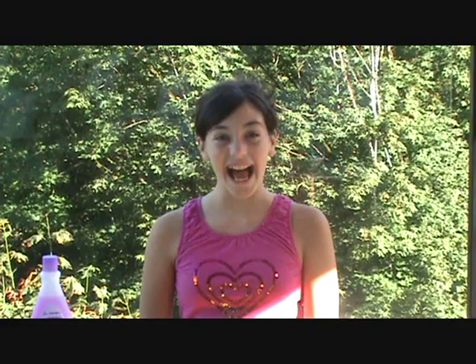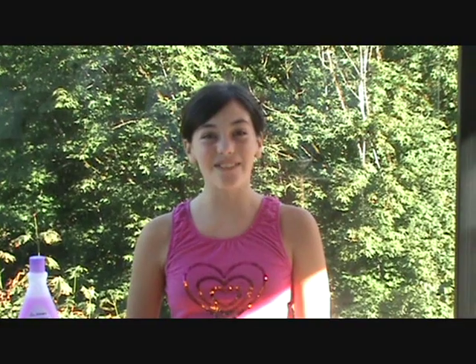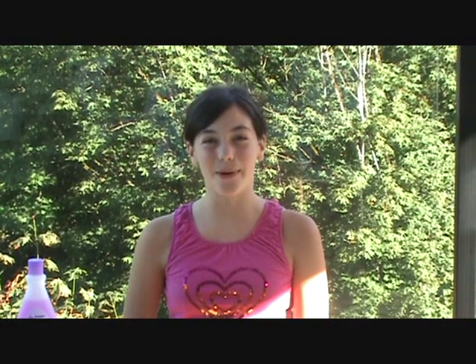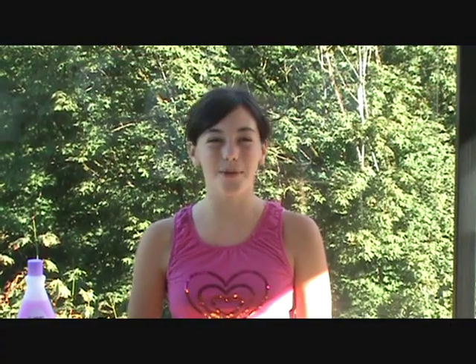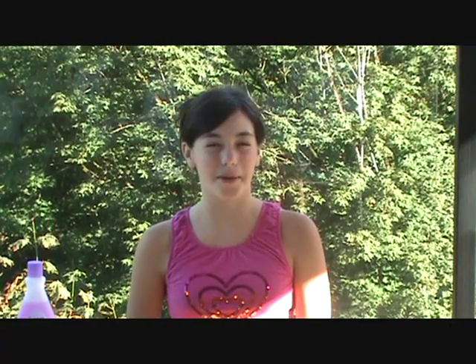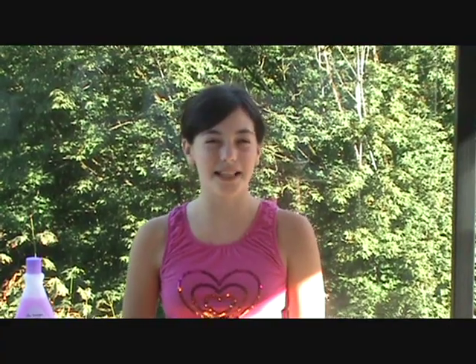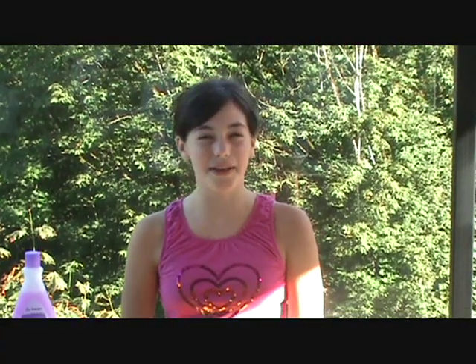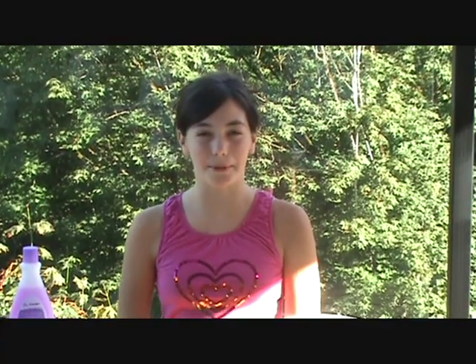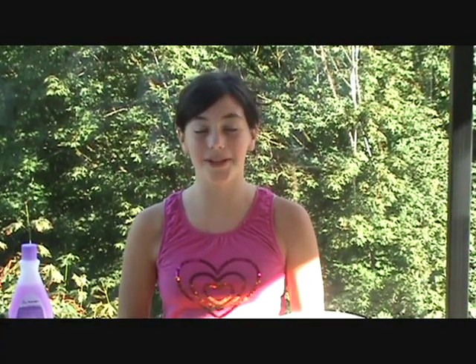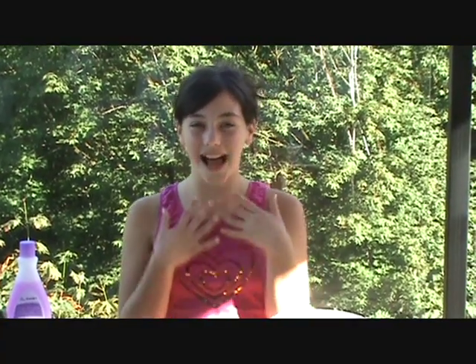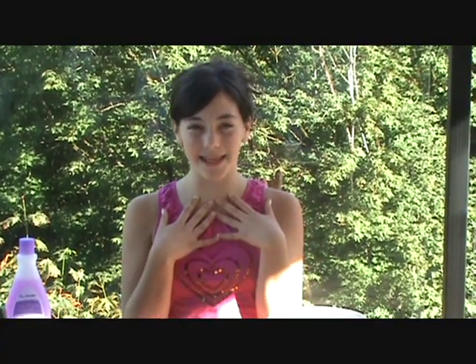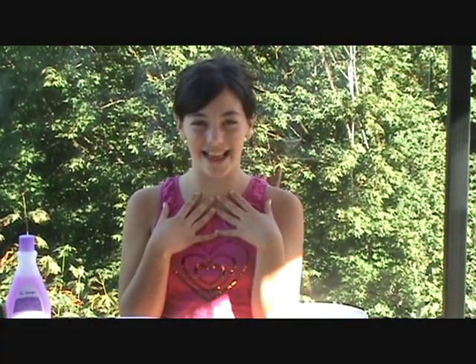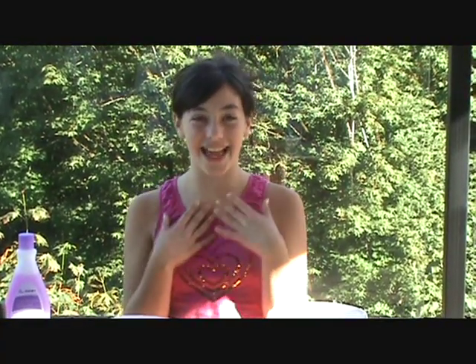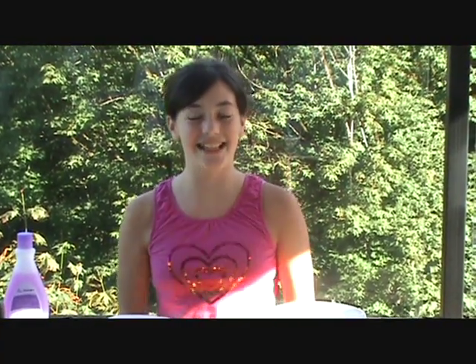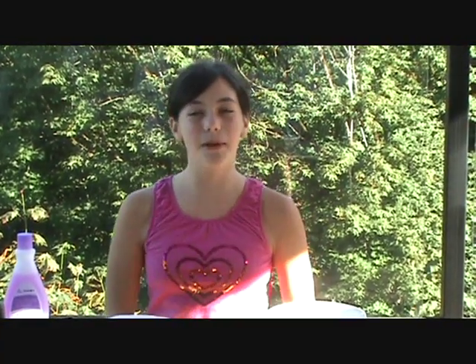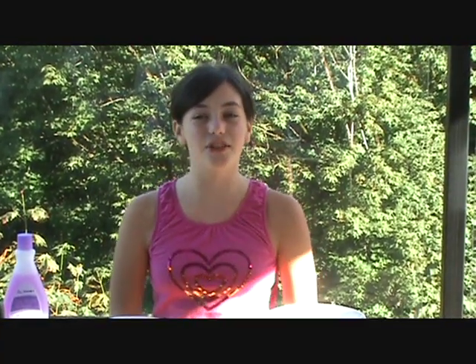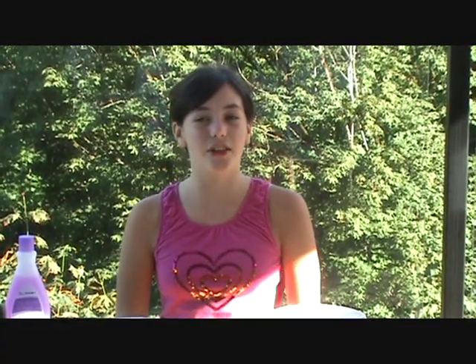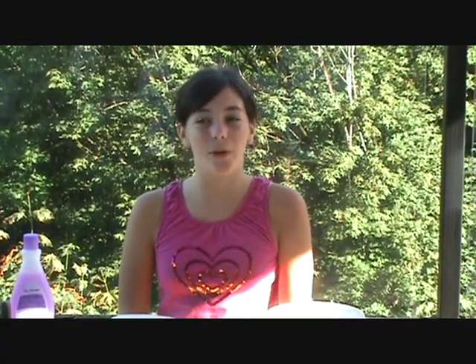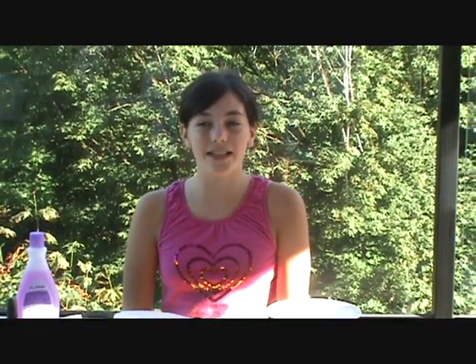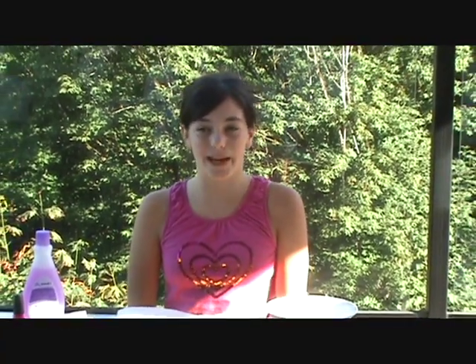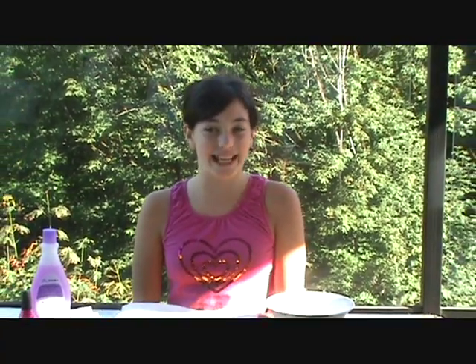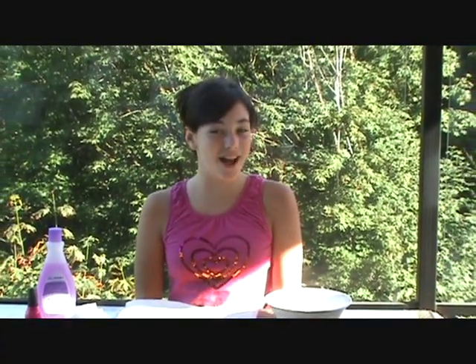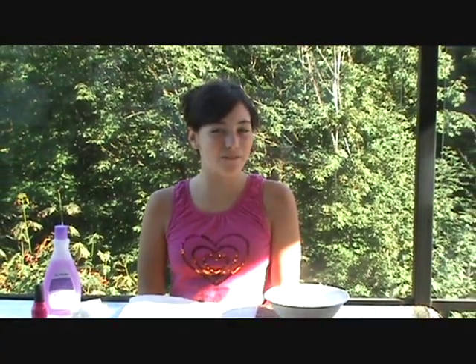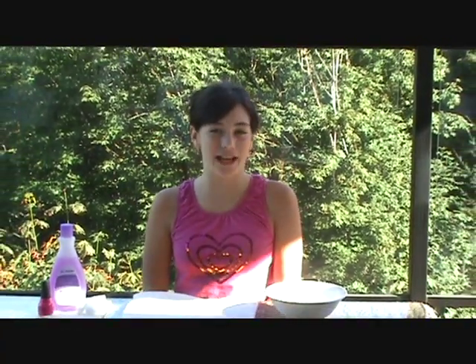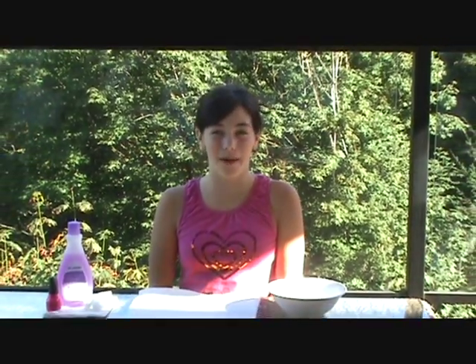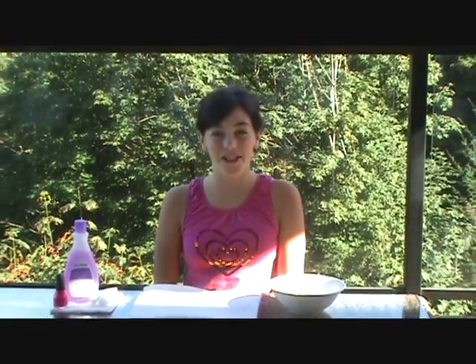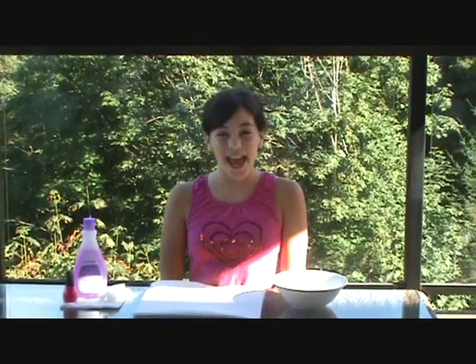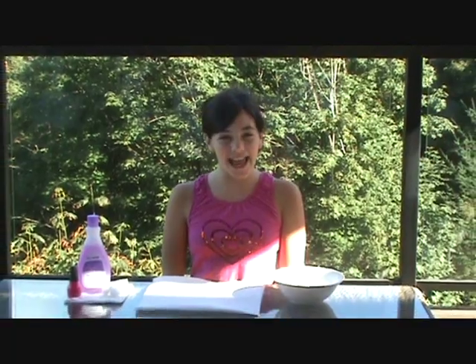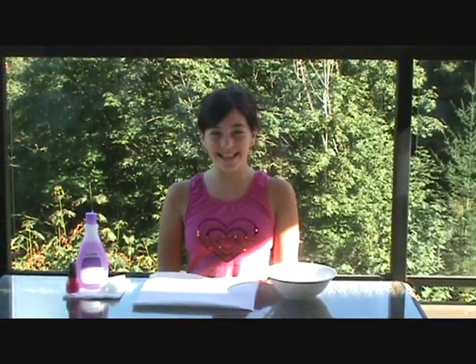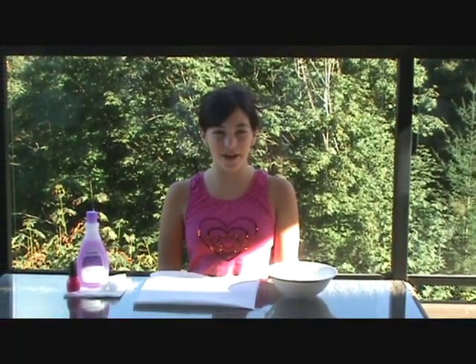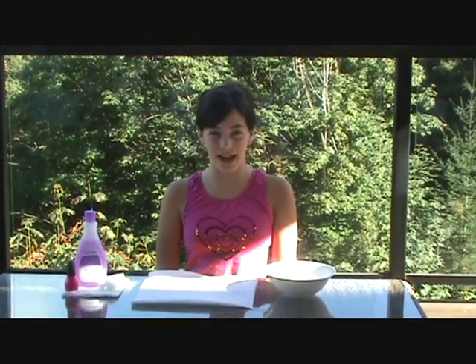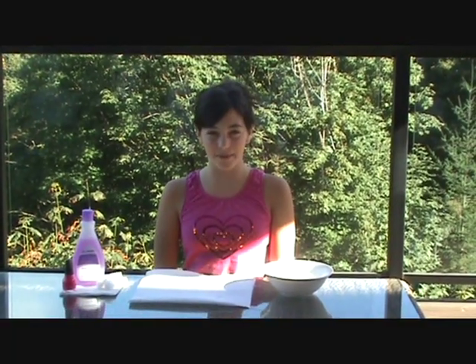Hi everyone, welcome to Live It Up Girls. I'm Daniela and today we're going to show you the quickest way to take off your nail polish and how to dry them.